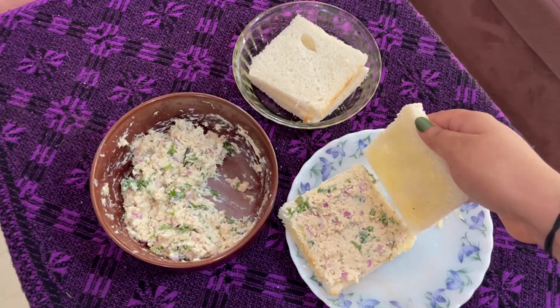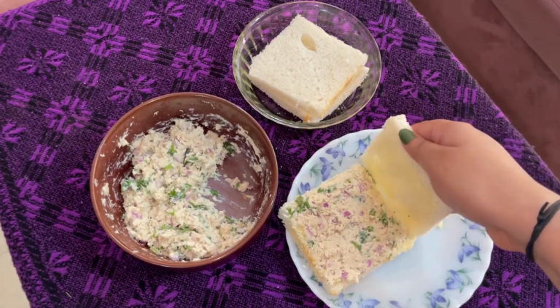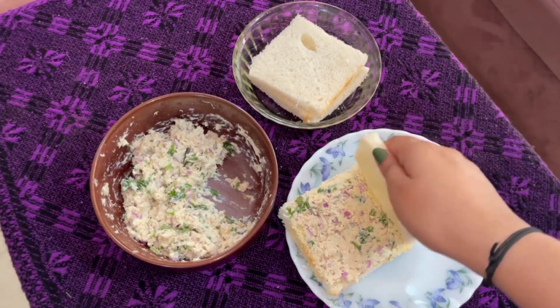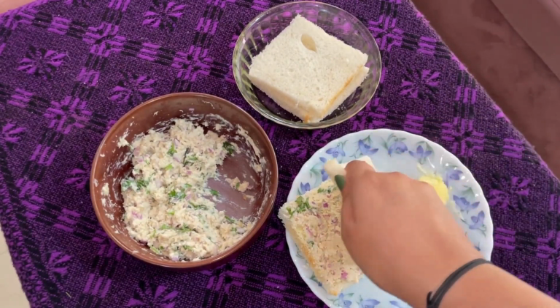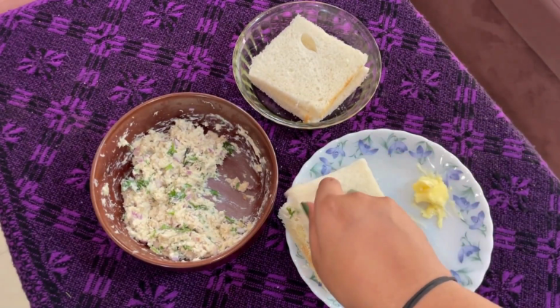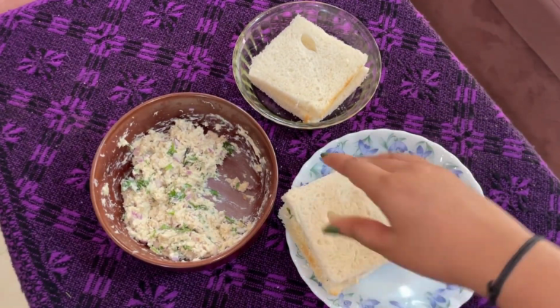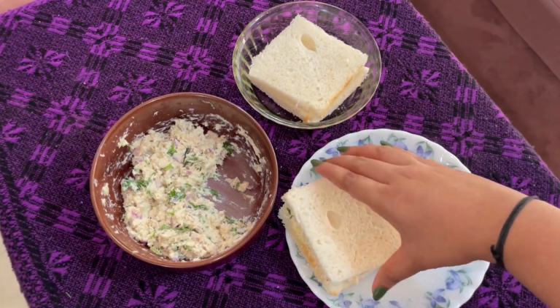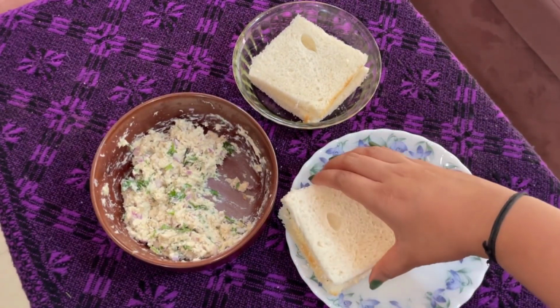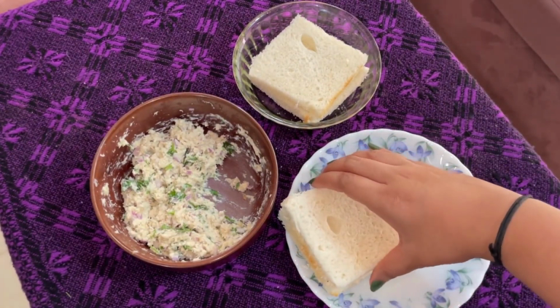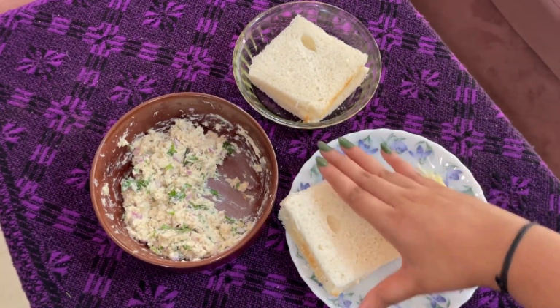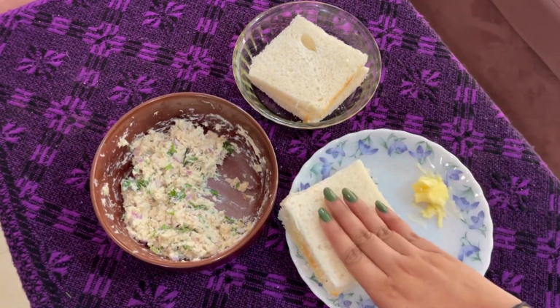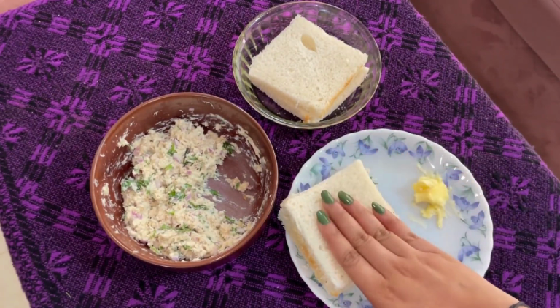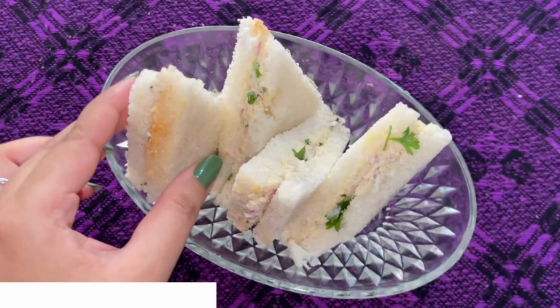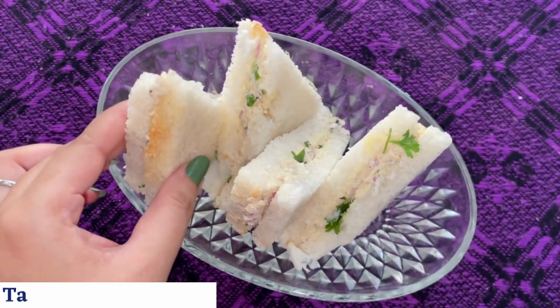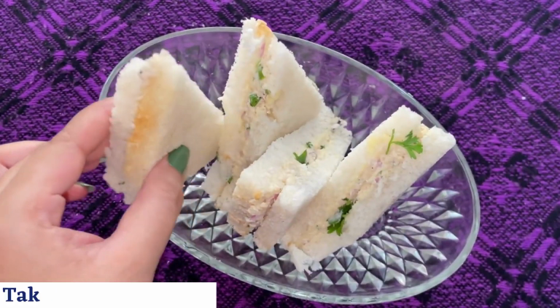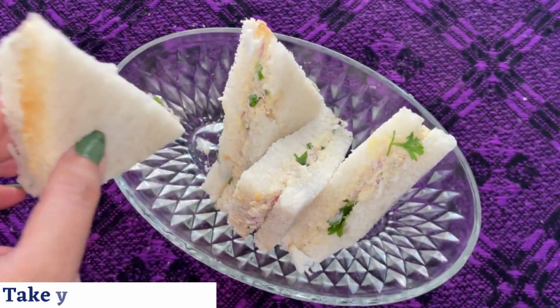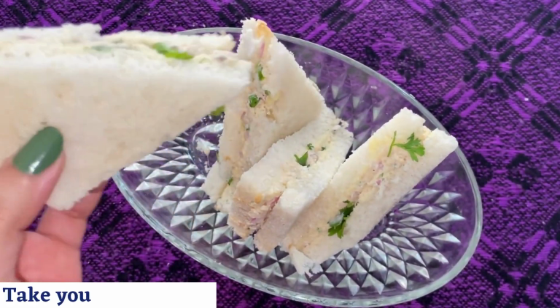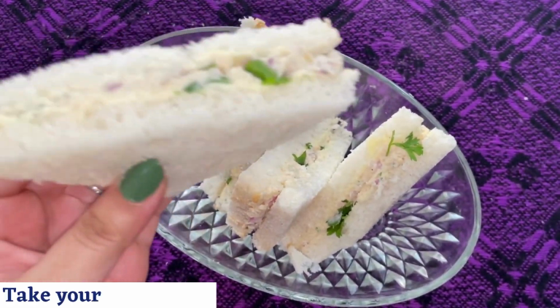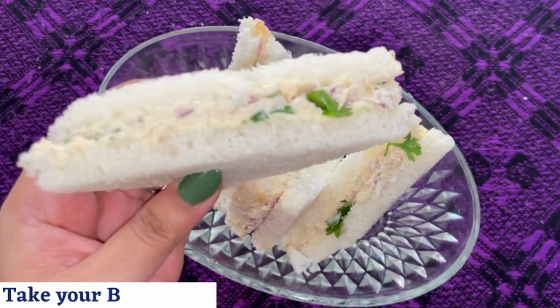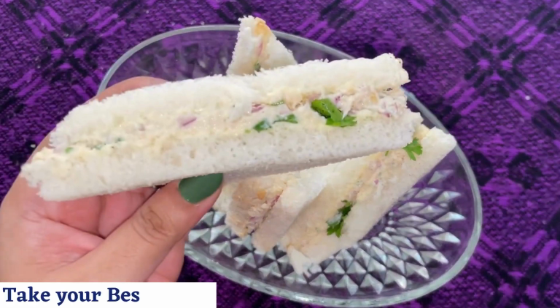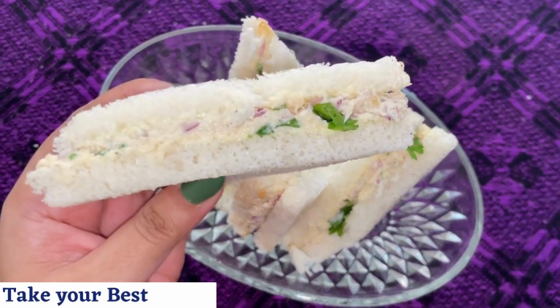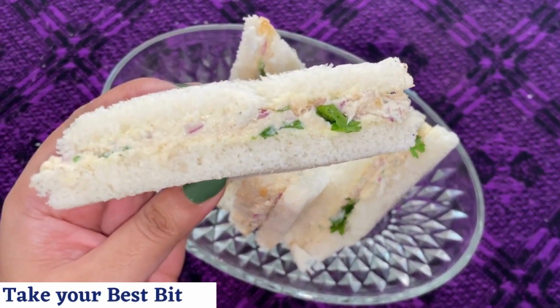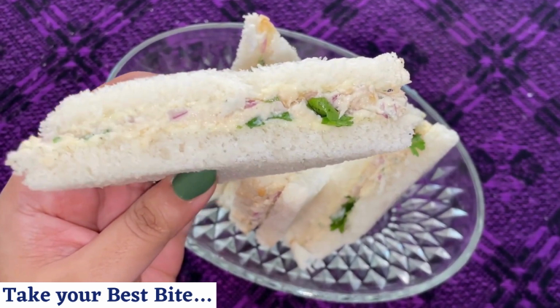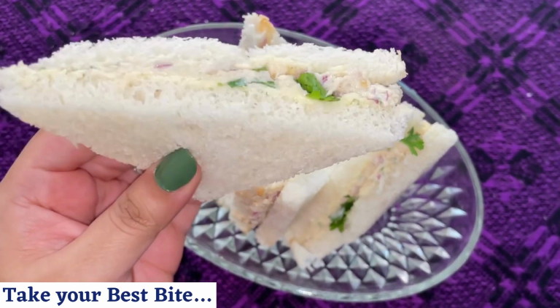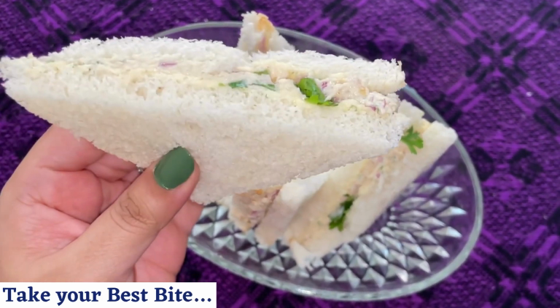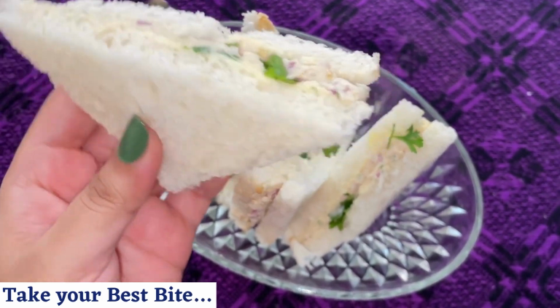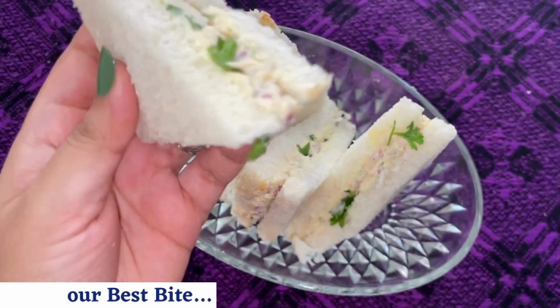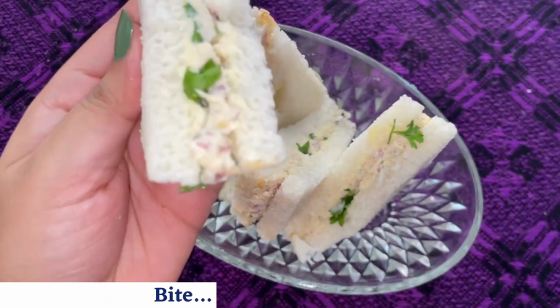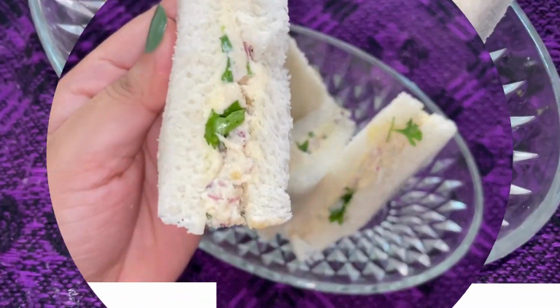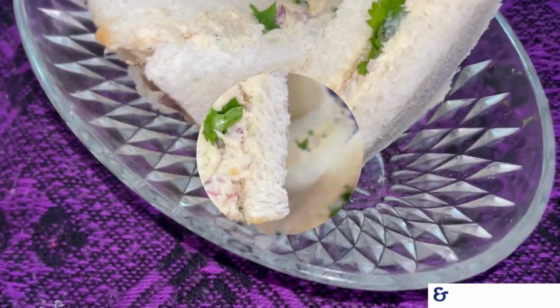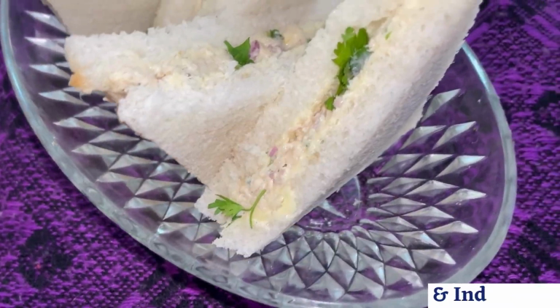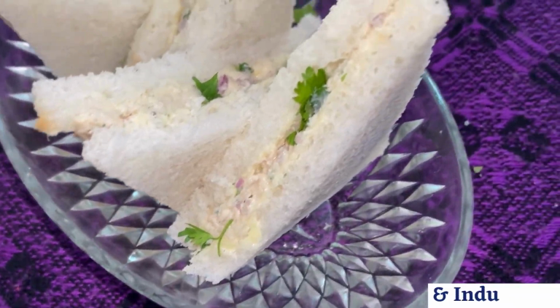Cut them in shapes that you like. Serve this delicious chicken sandwich immediately. Take your best bite and indulge.